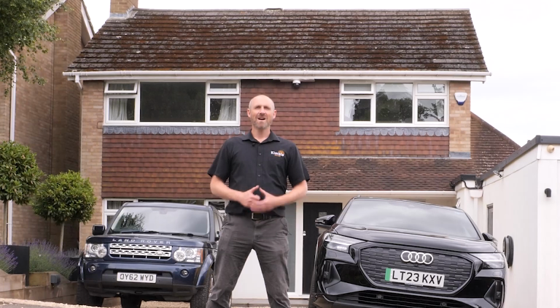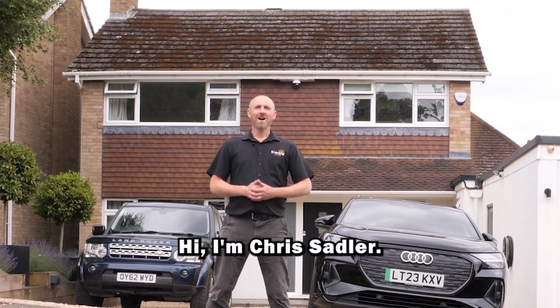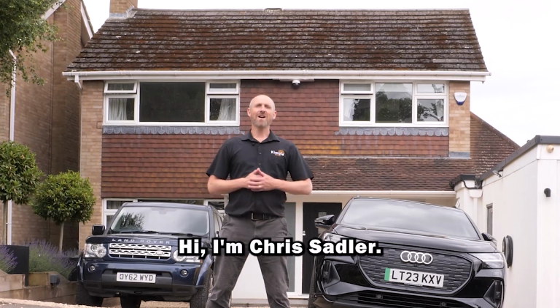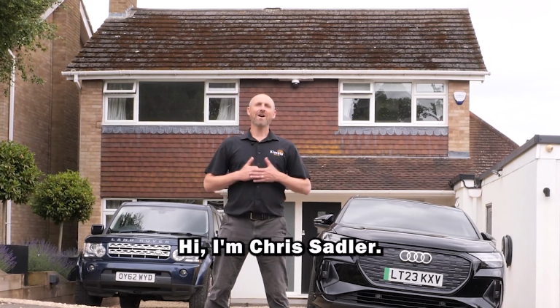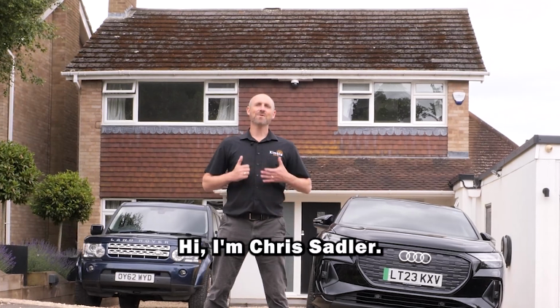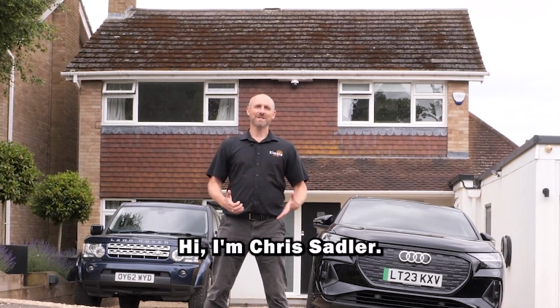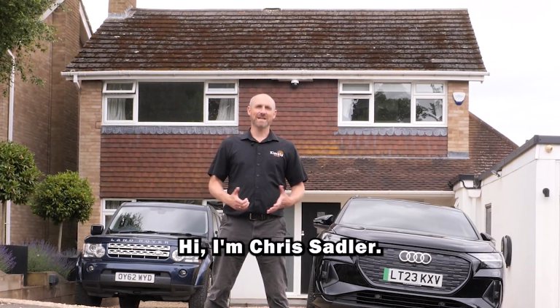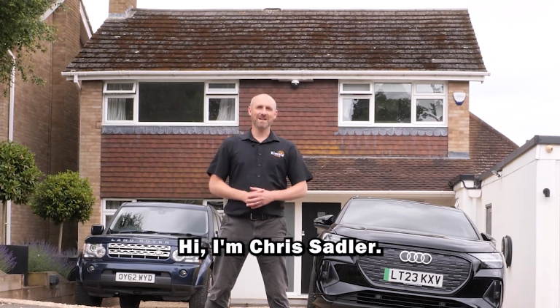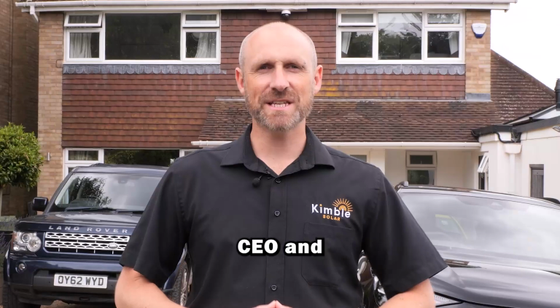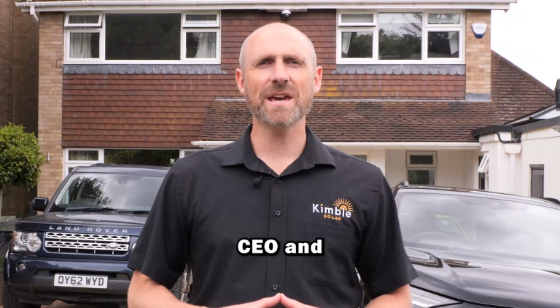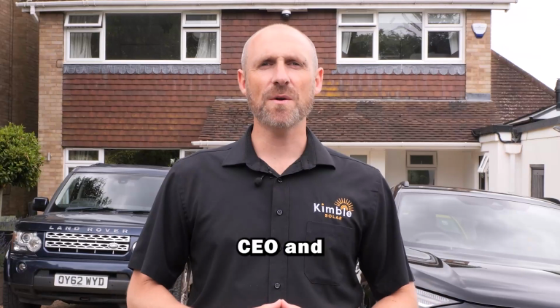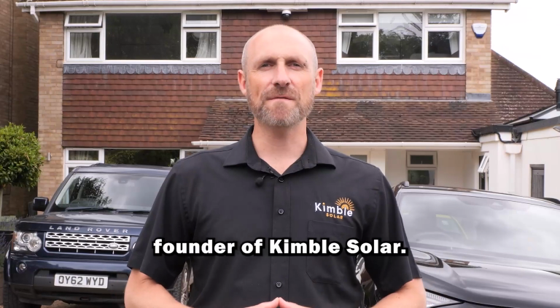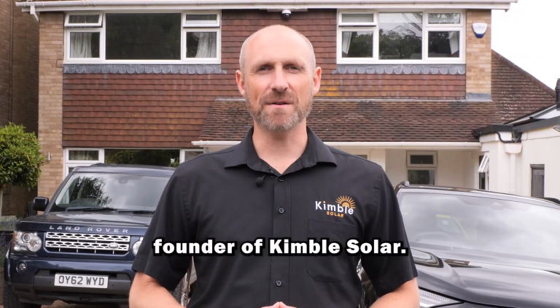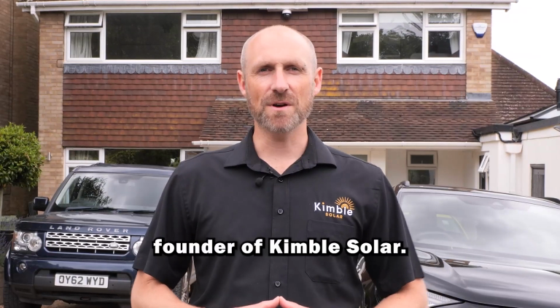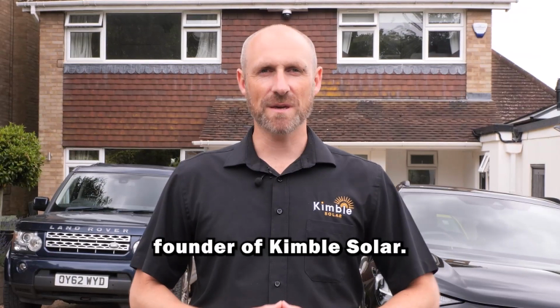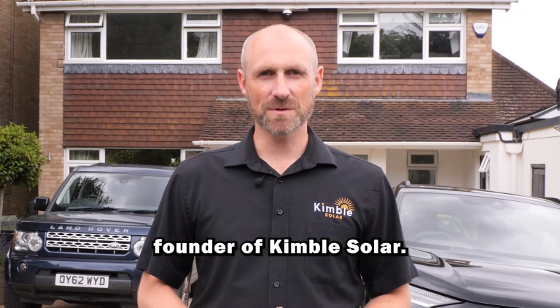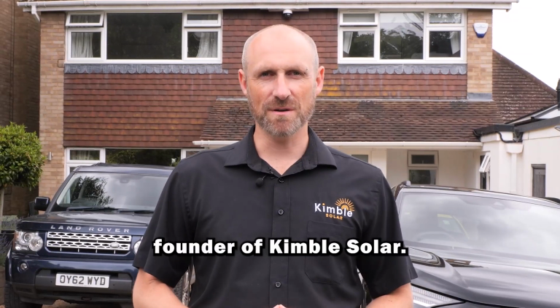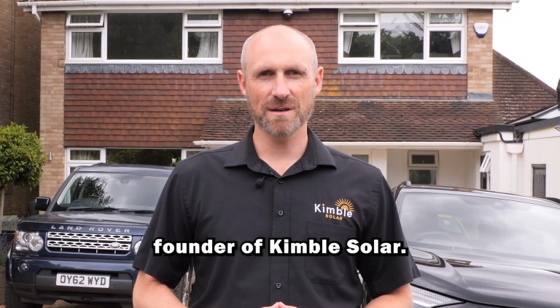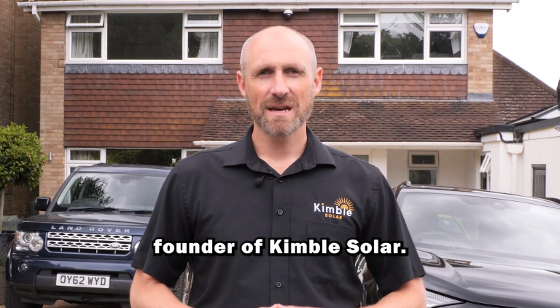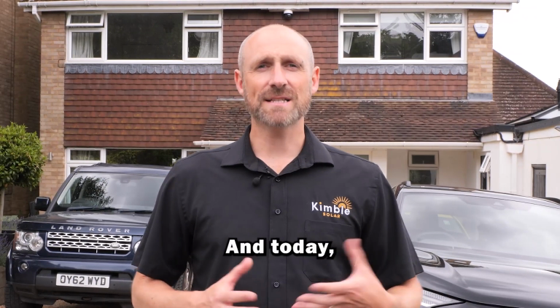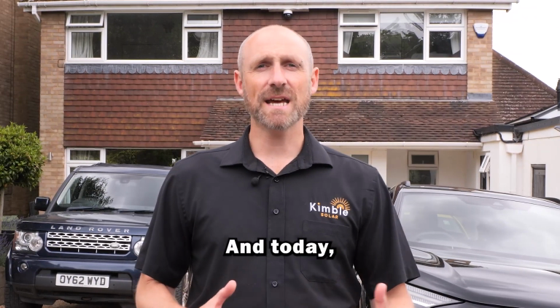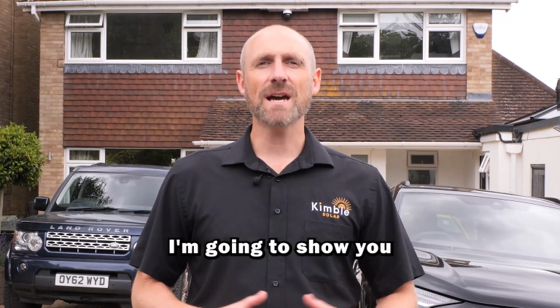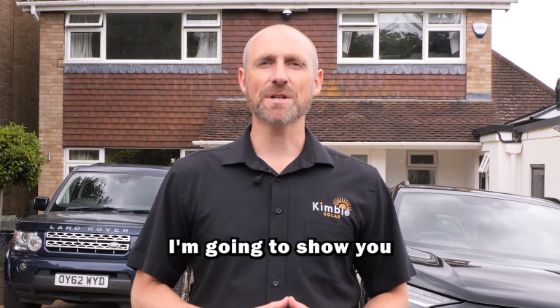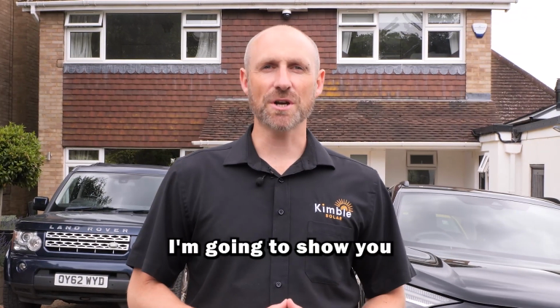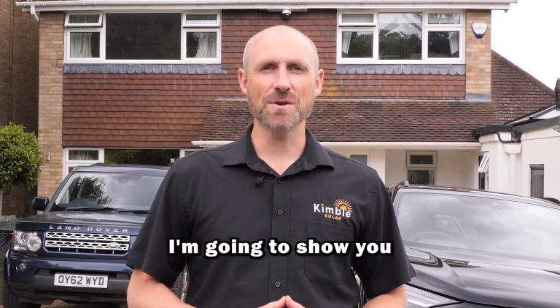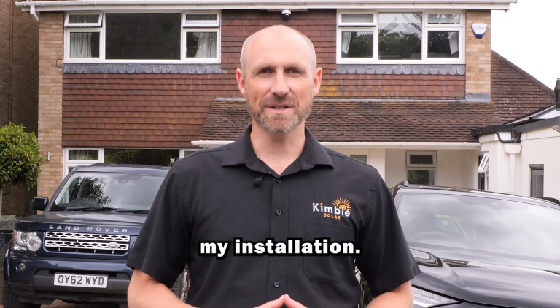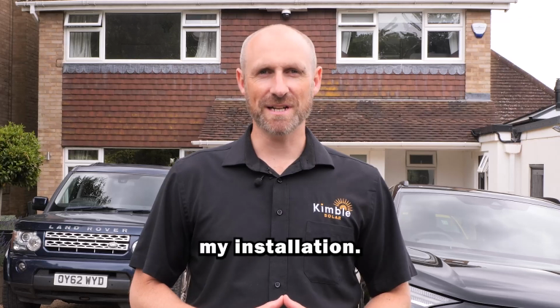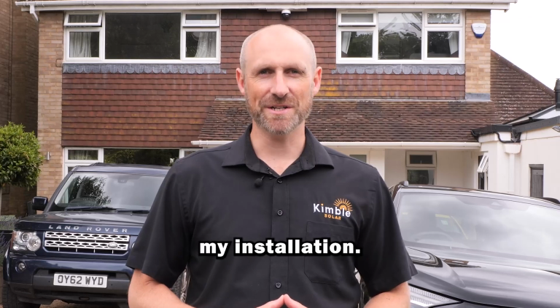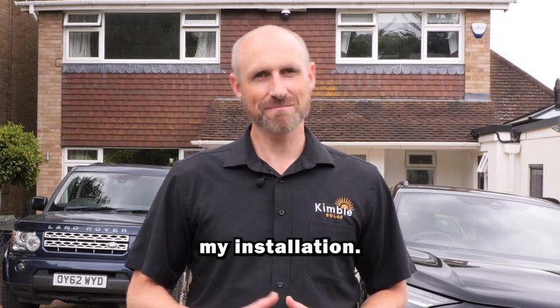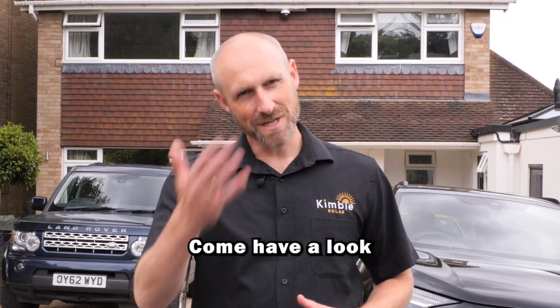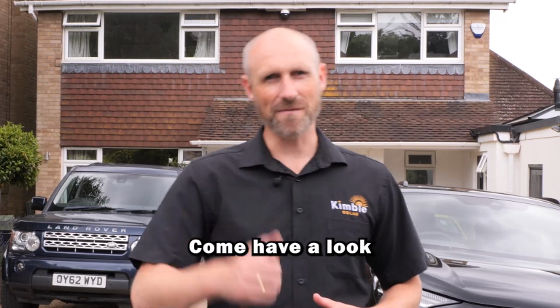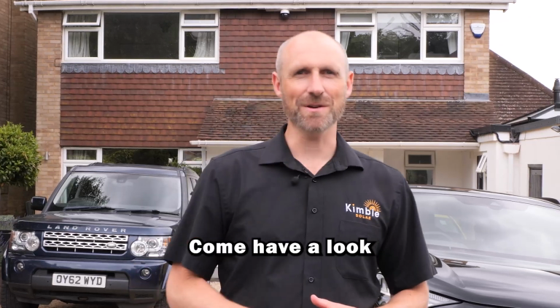Hi, I'm Chris Sadler, CEO and founder of Kimble Solar, and today I'm going to show you my installation. Come have a look.